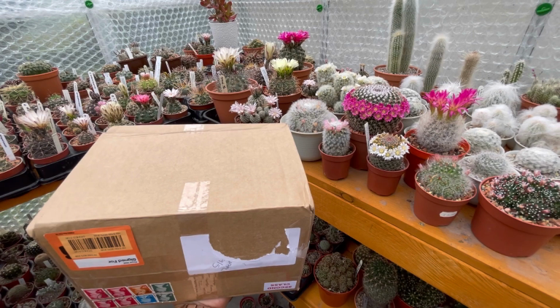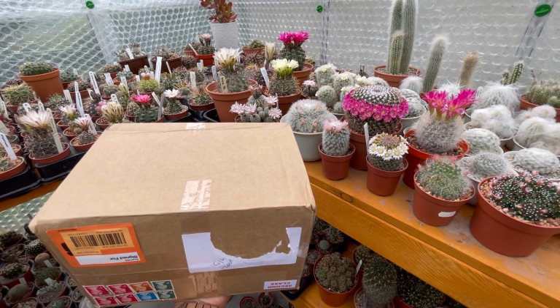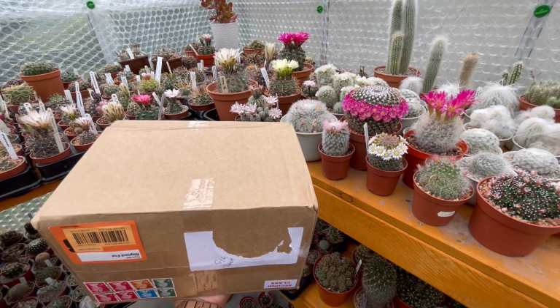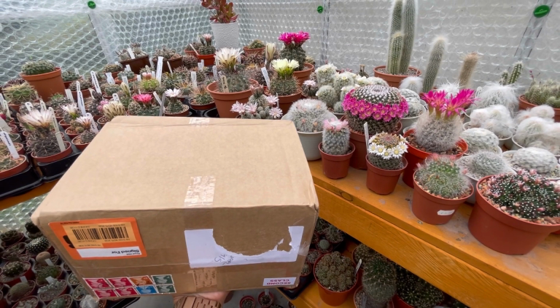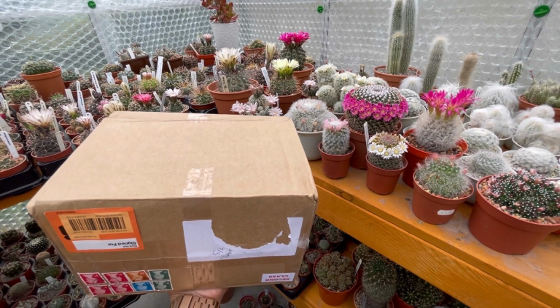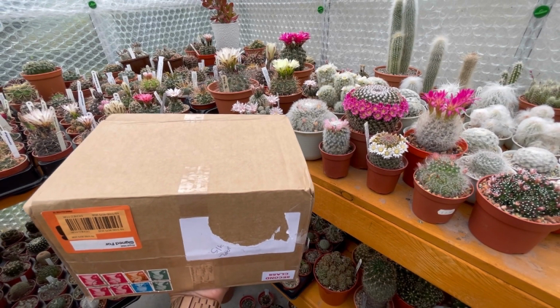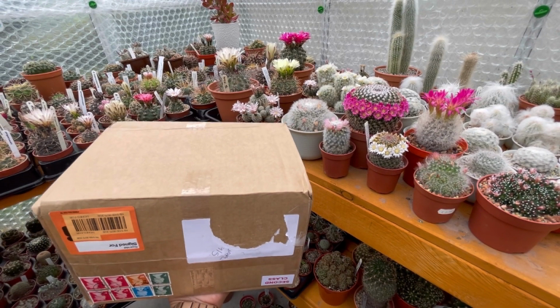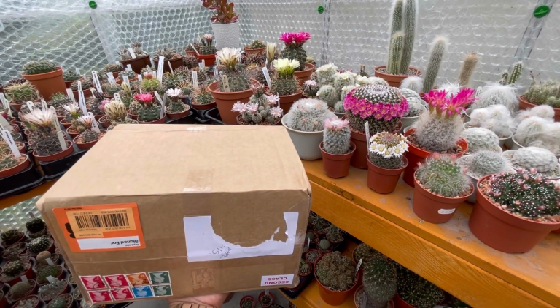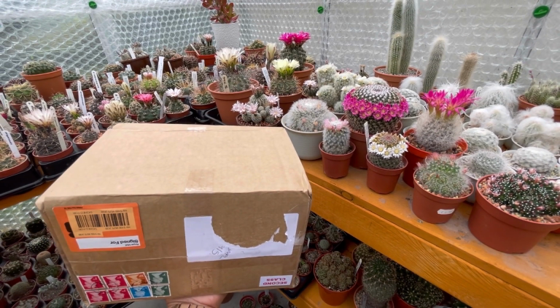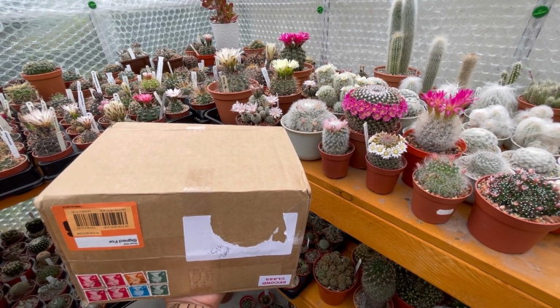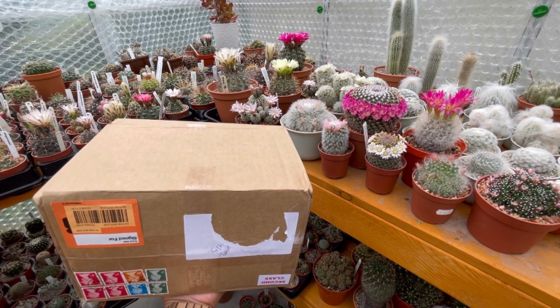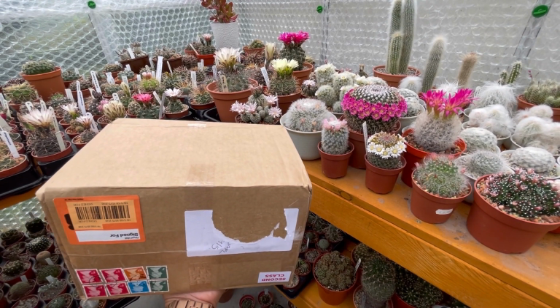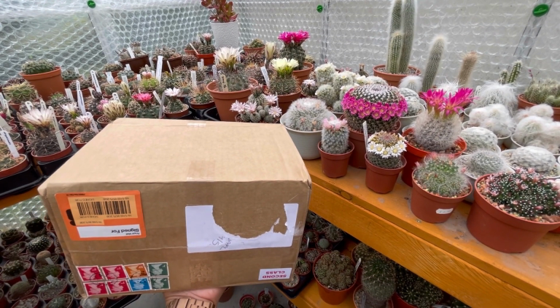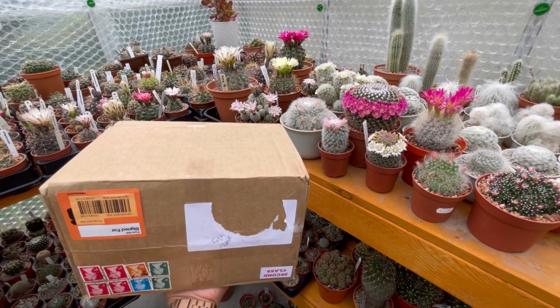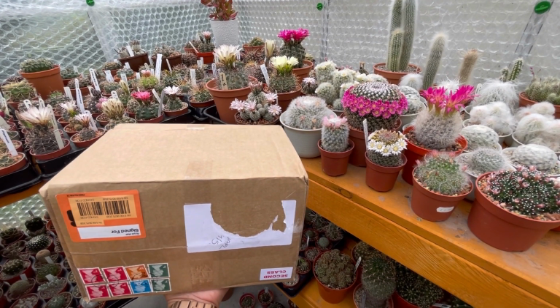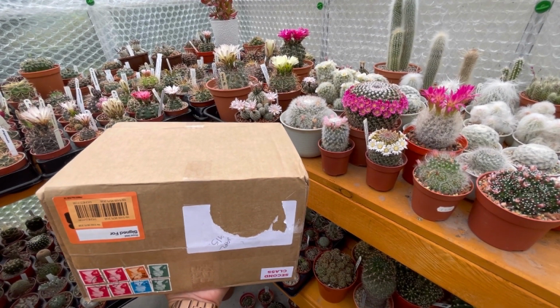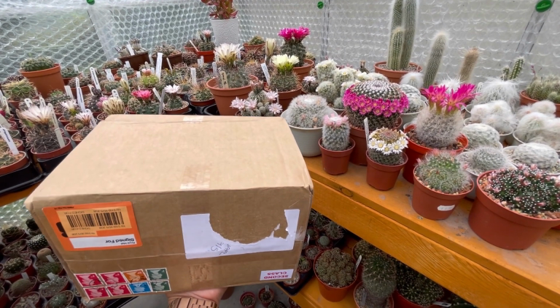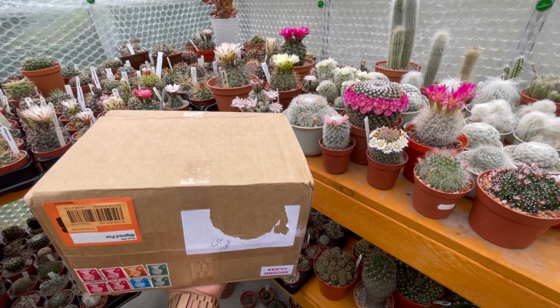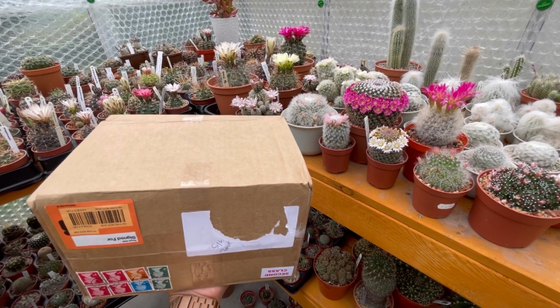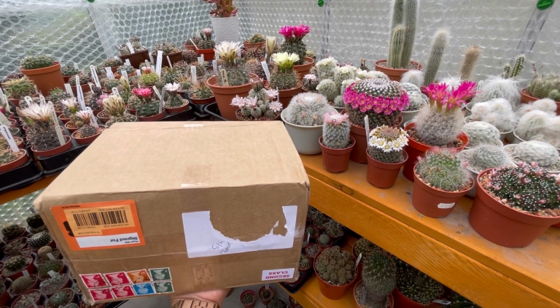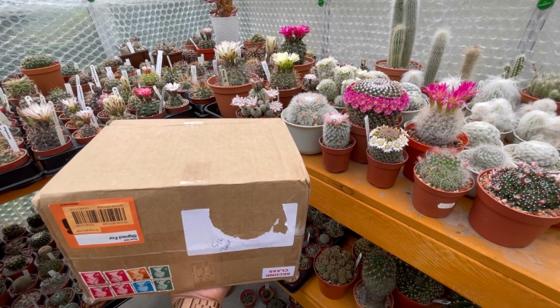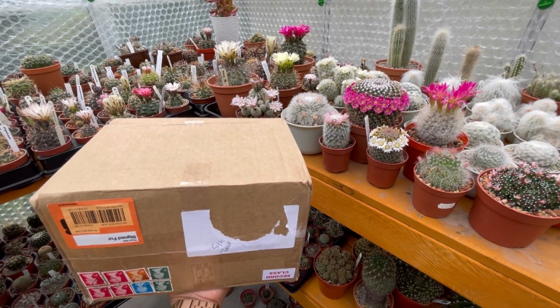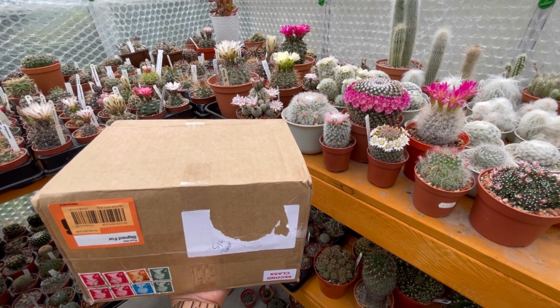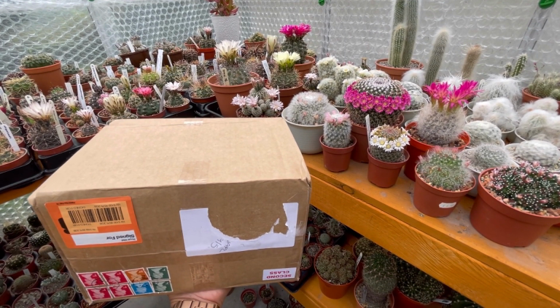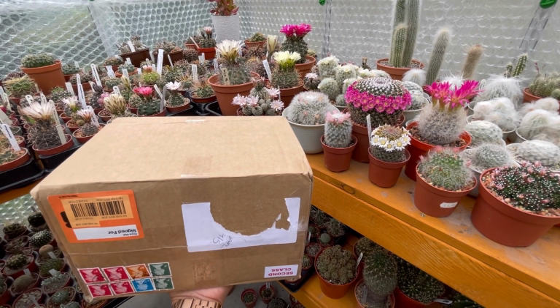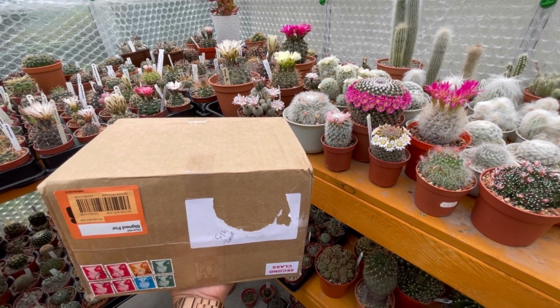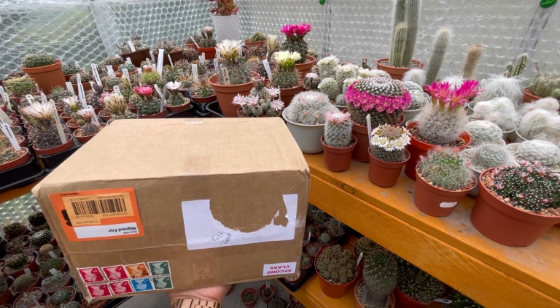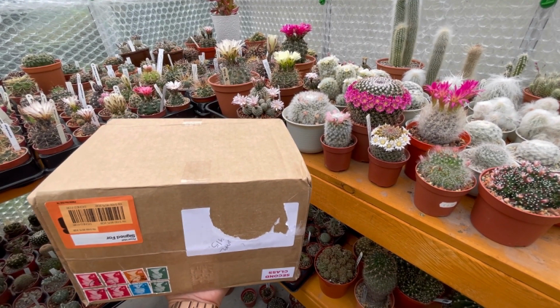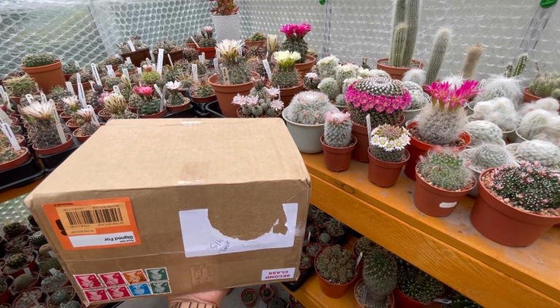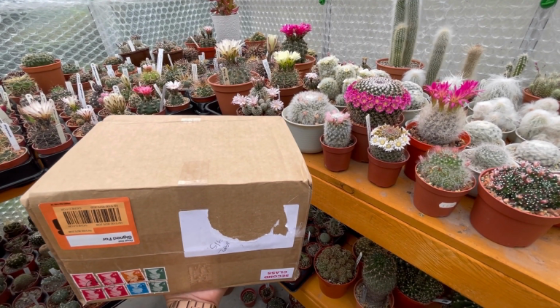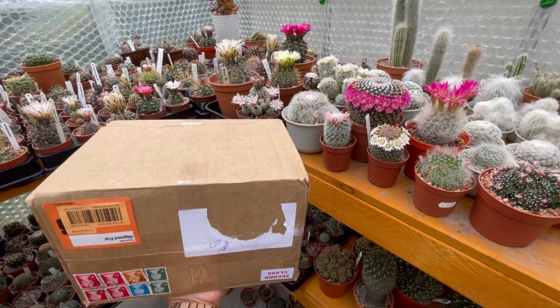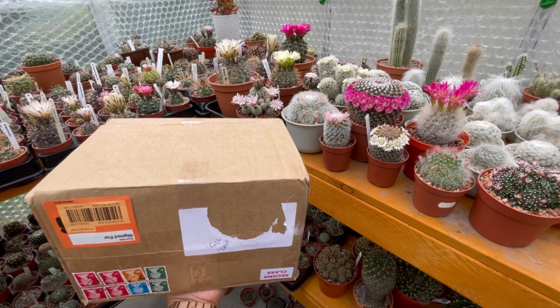Hi everyone! I have an unboxing to do today, May 22. I bought this from Sollent Guy from eBay.